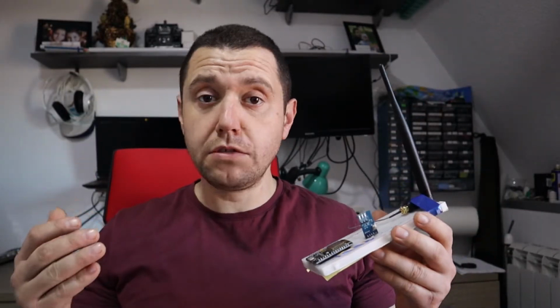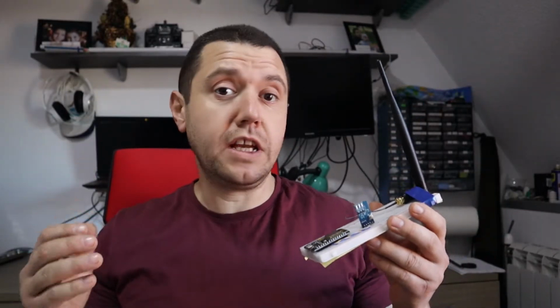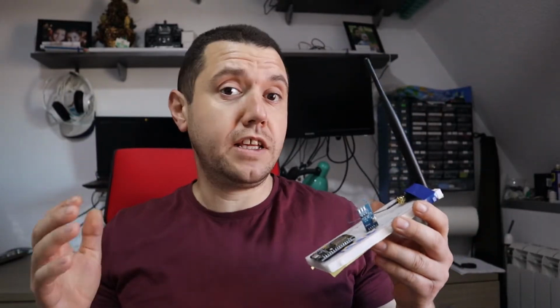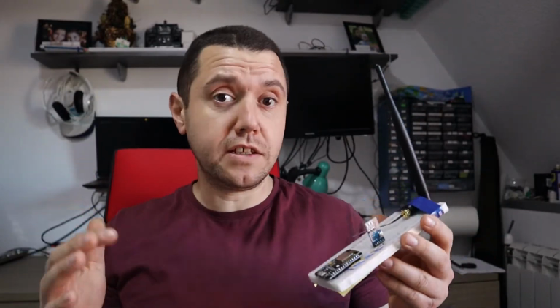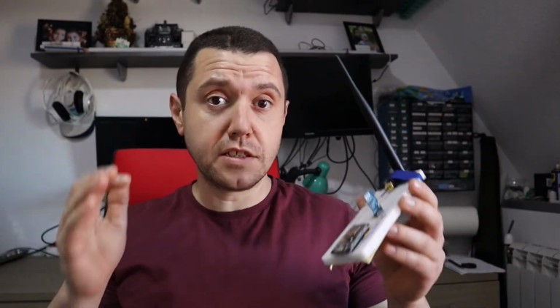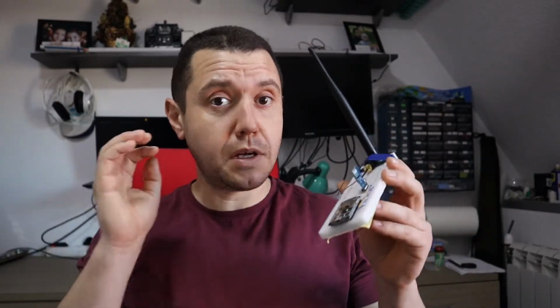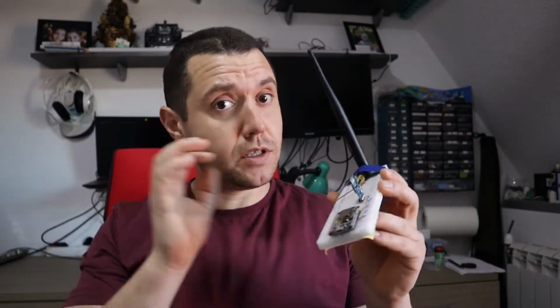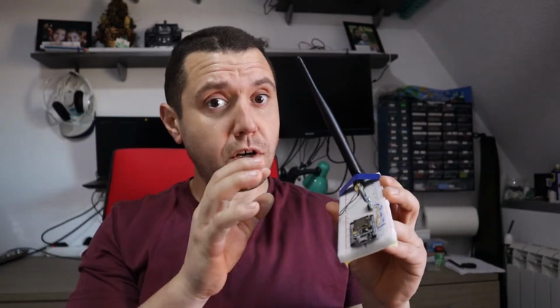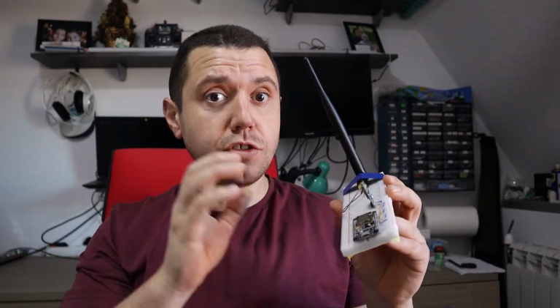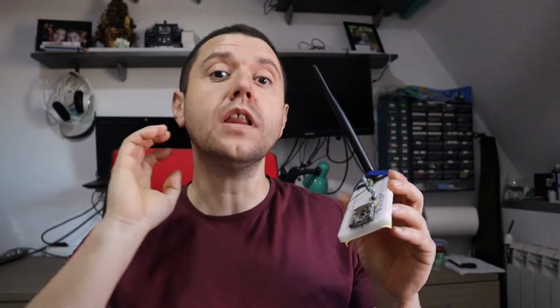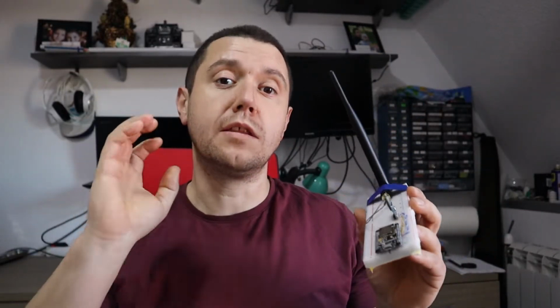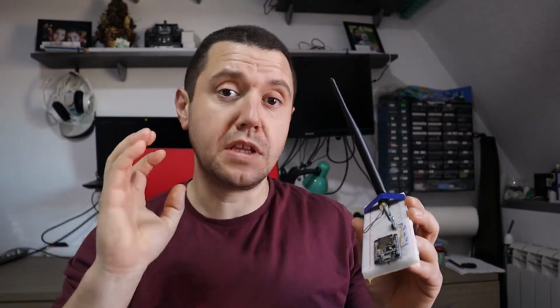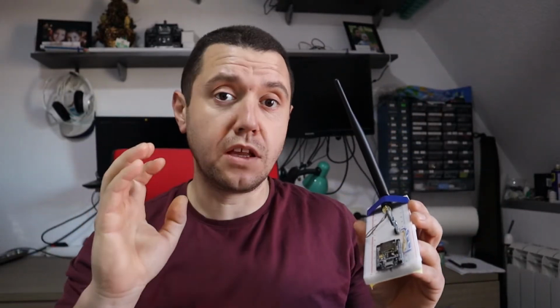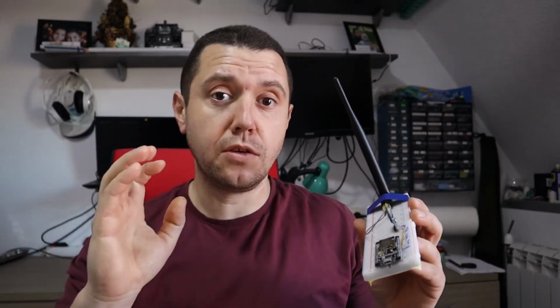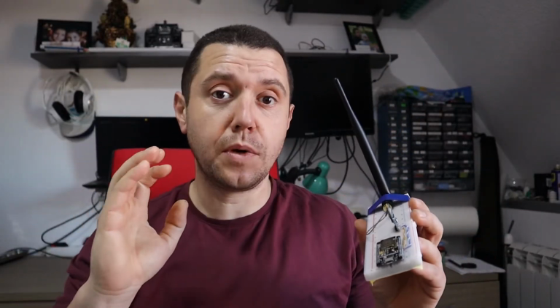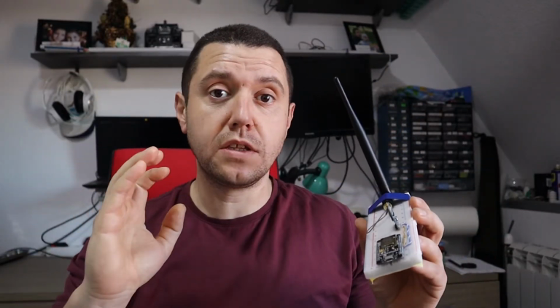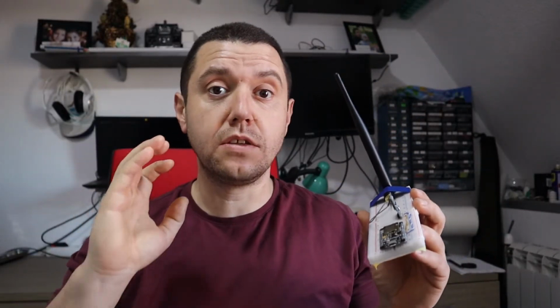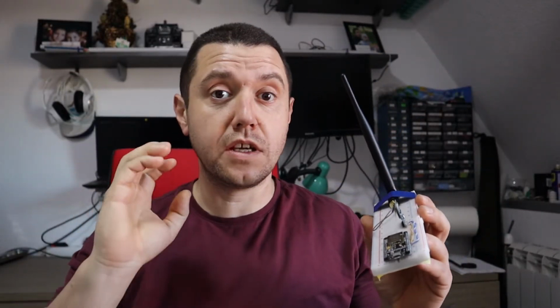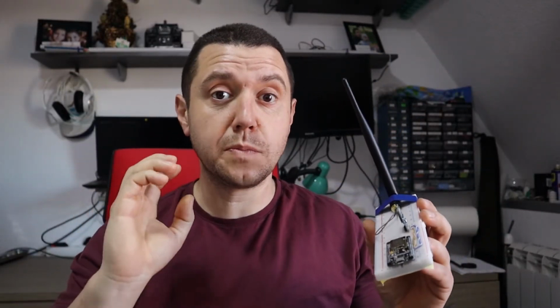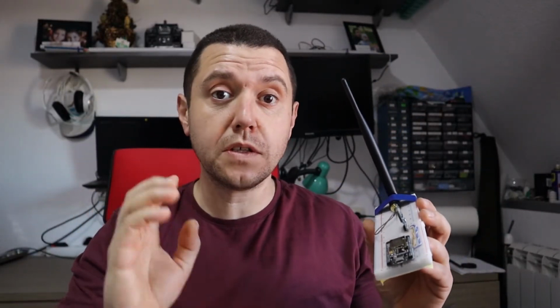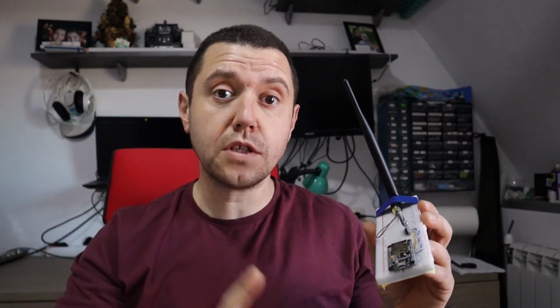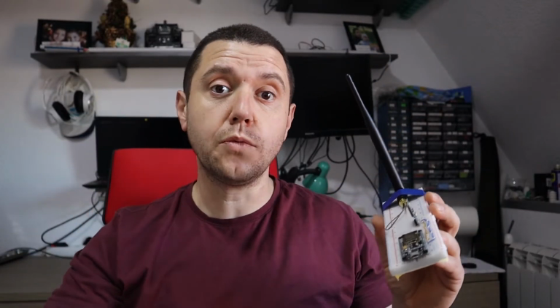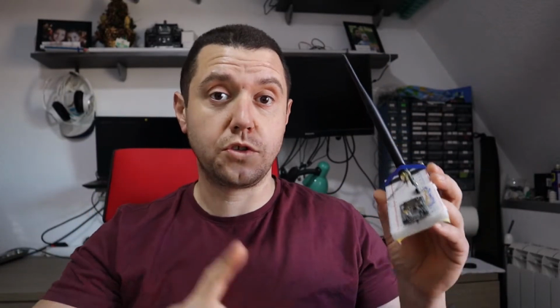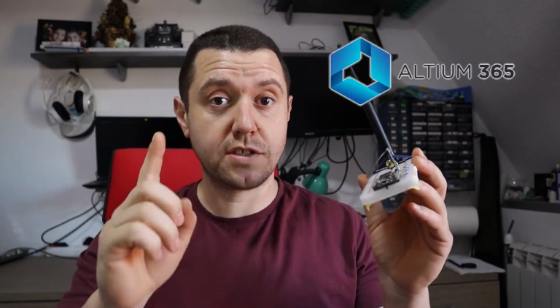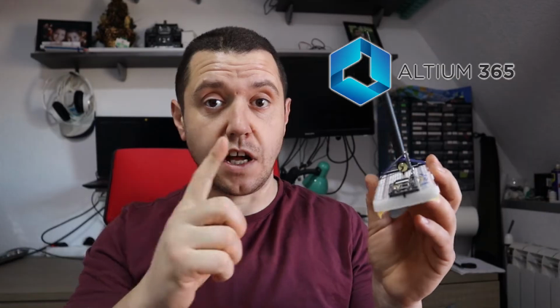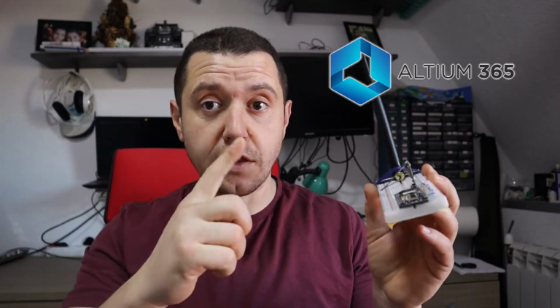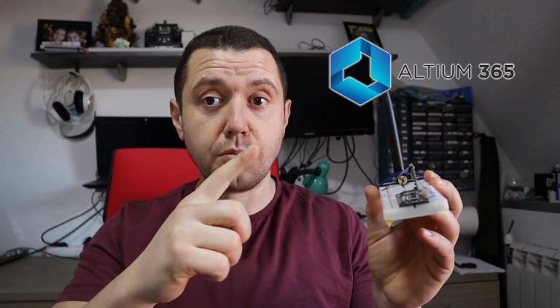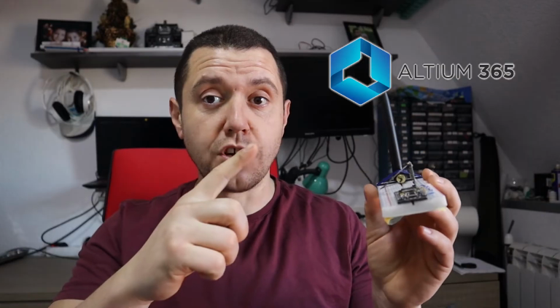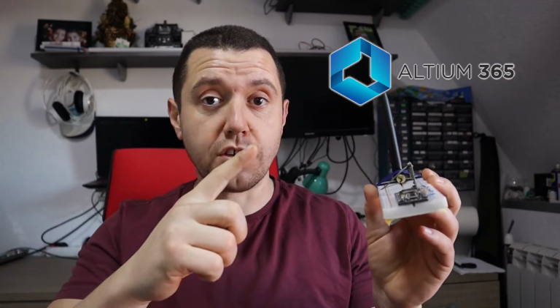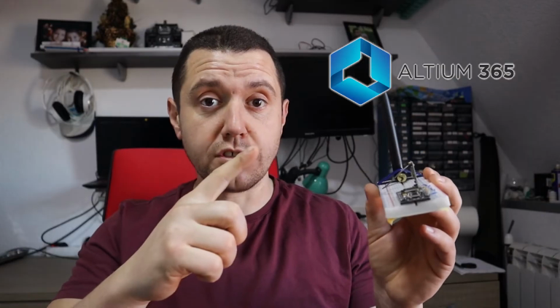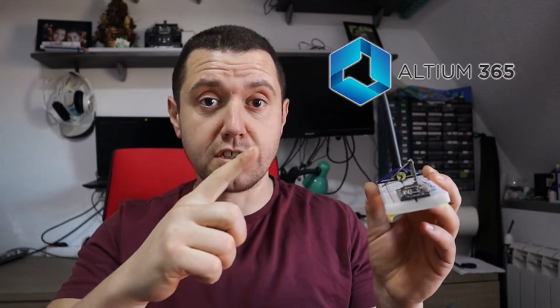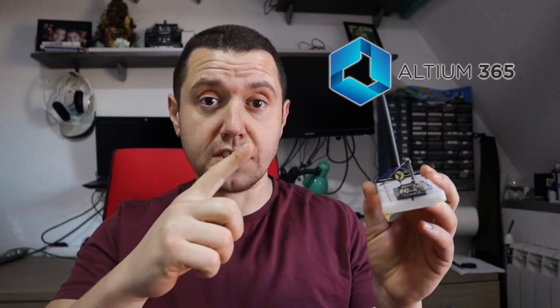But before we go into any details about the module, let me tell you about today's sponsor, which is Altium 365.